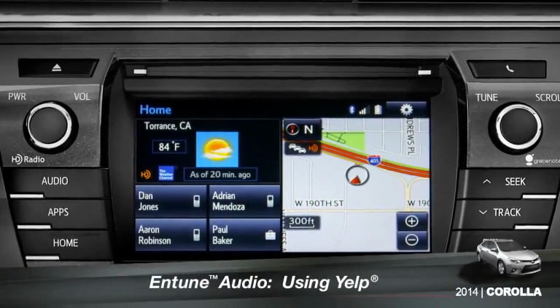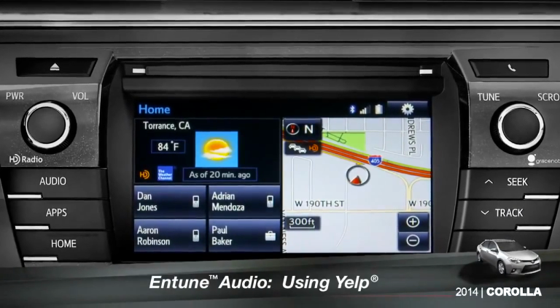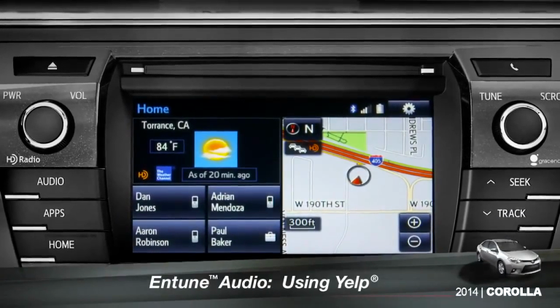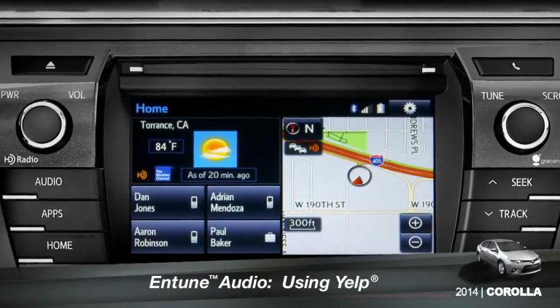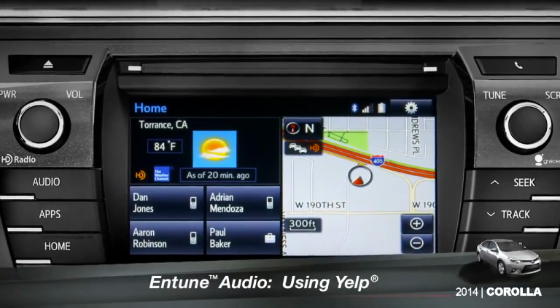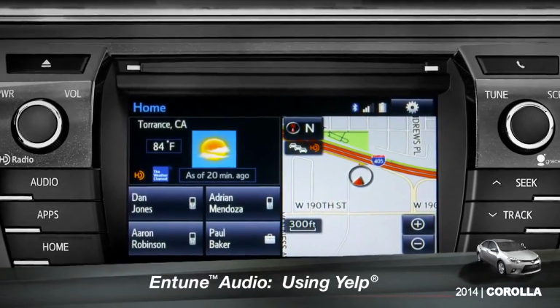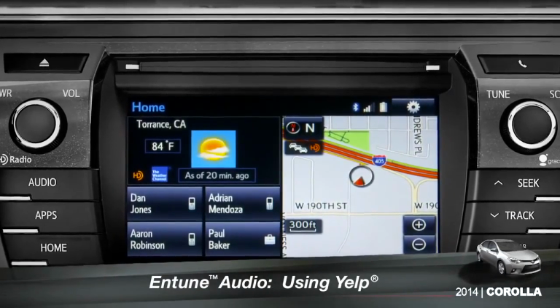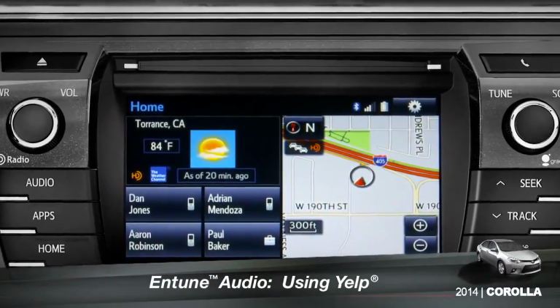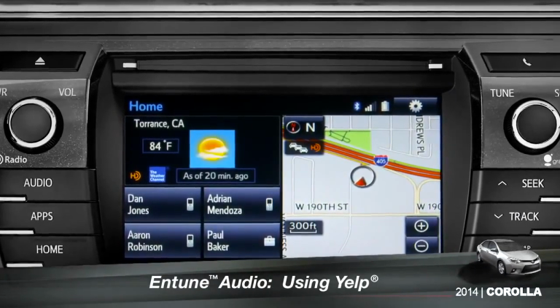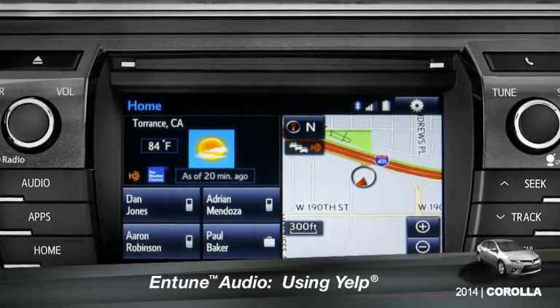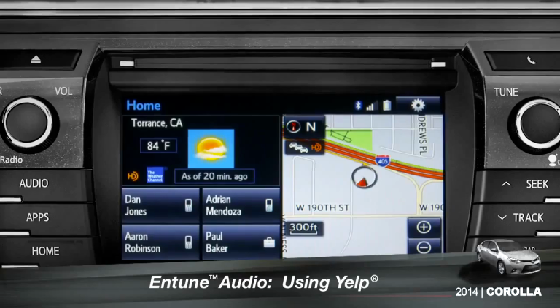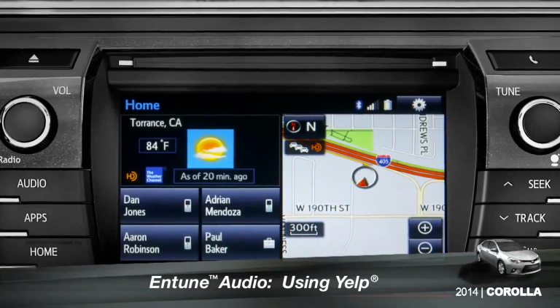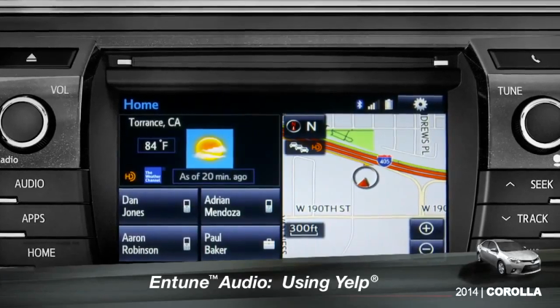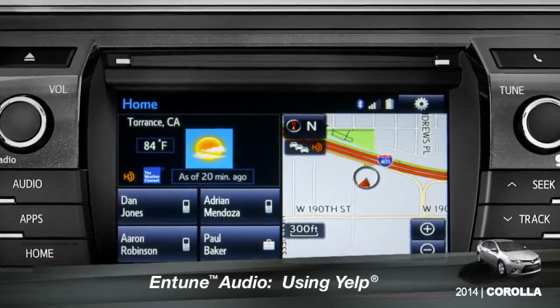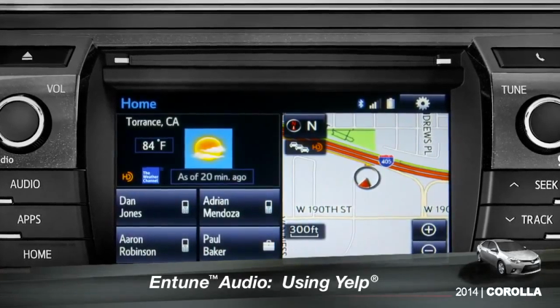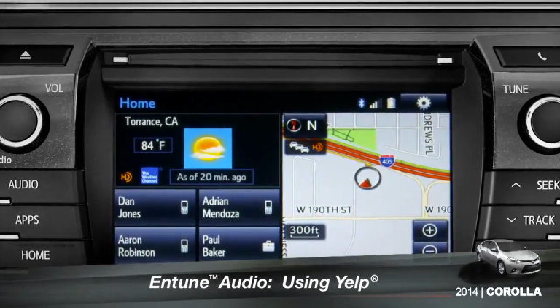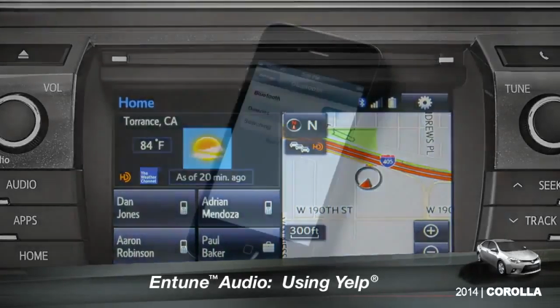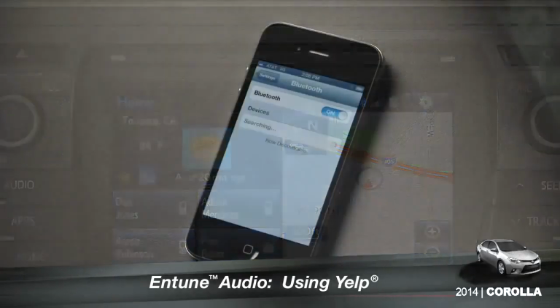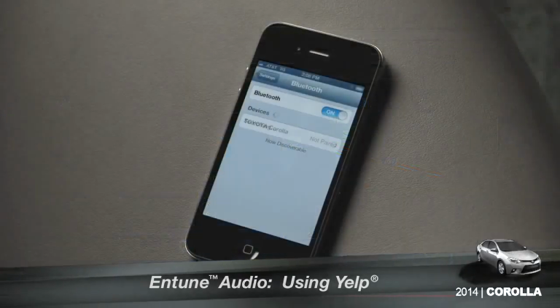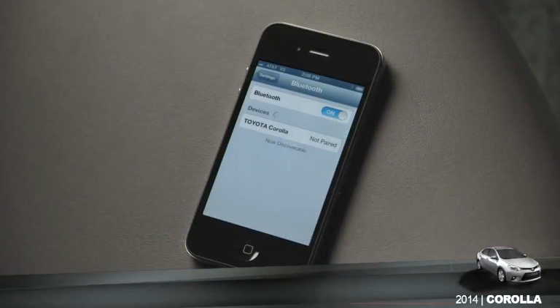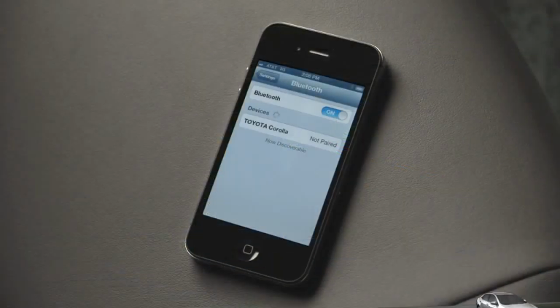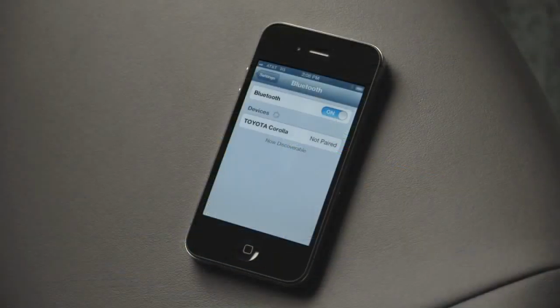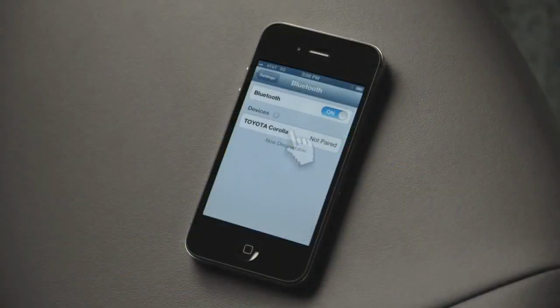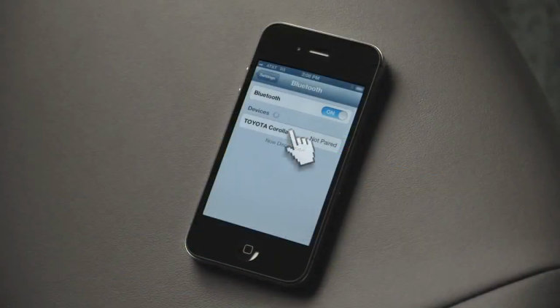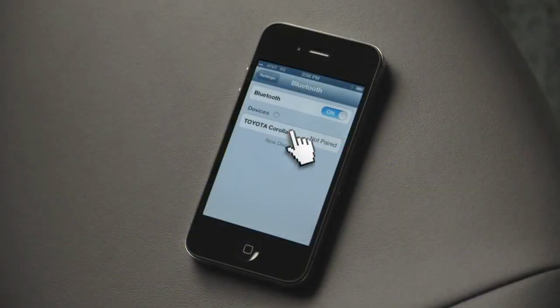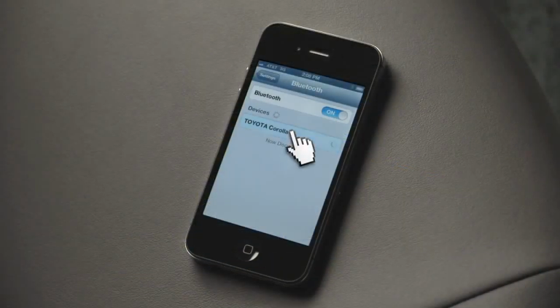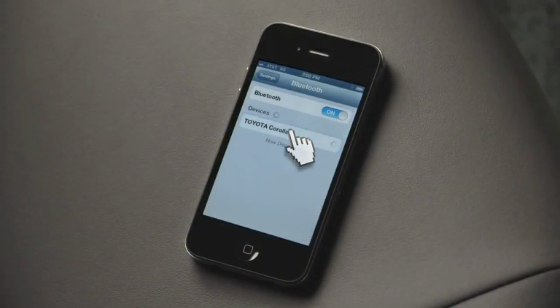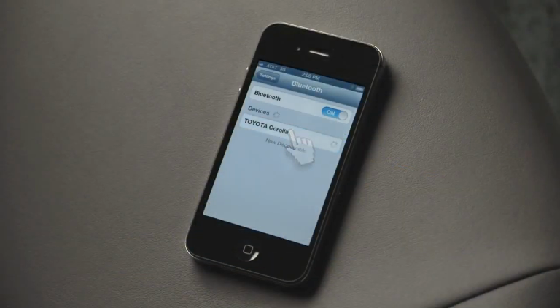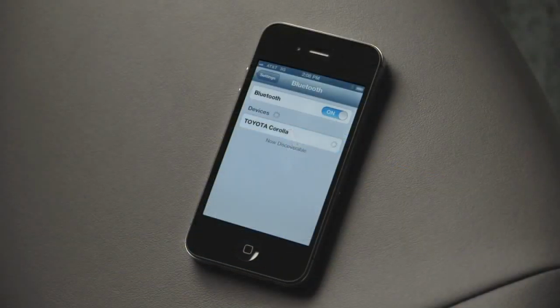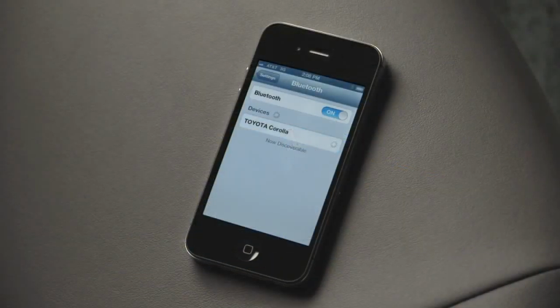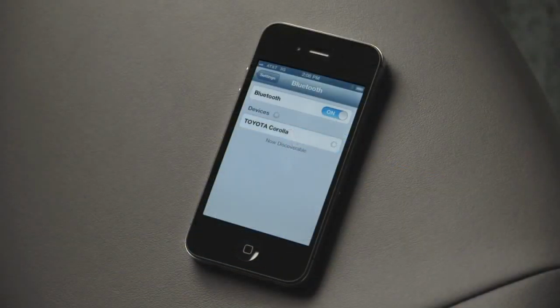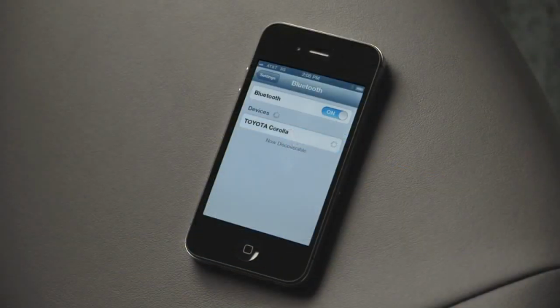To search for local attractions using Yelp, you have to have your smartphone paired and the Entune phone app active.